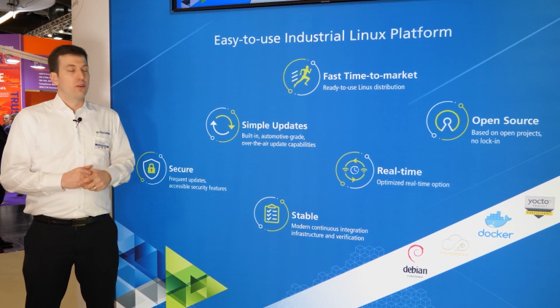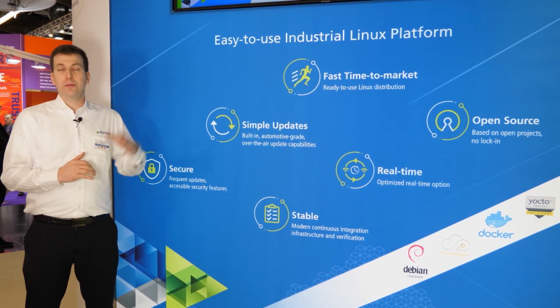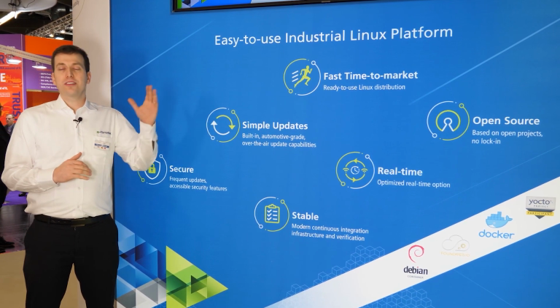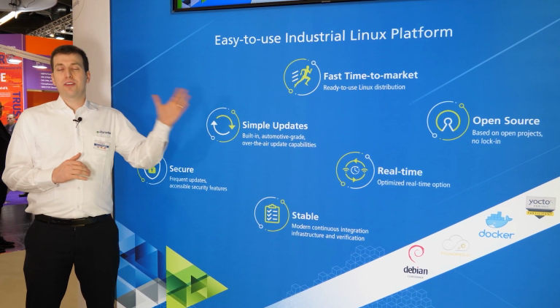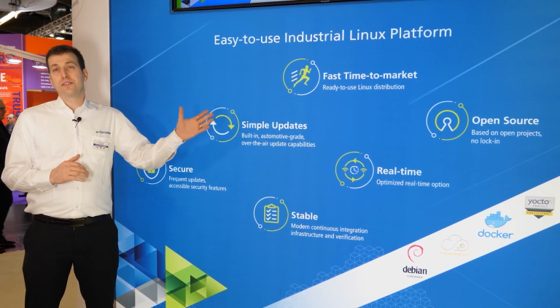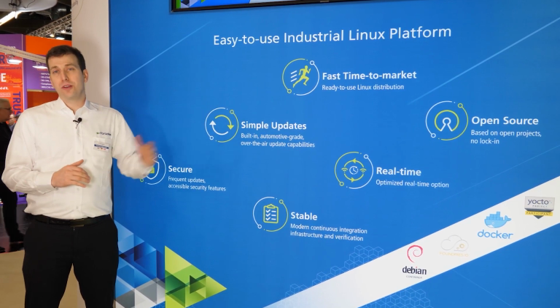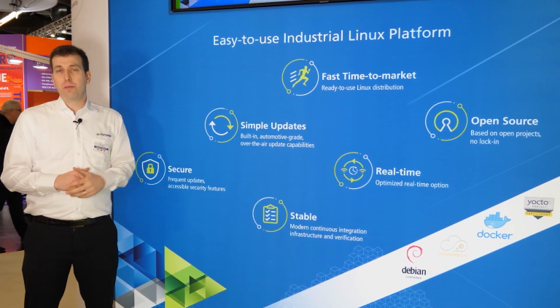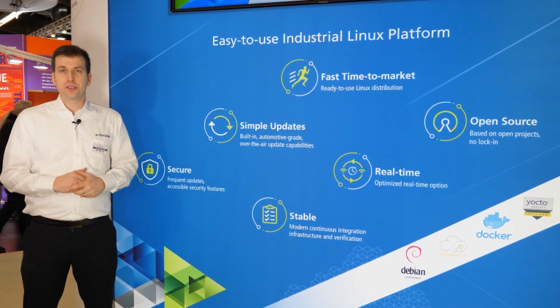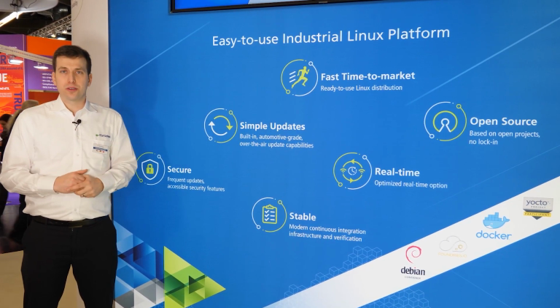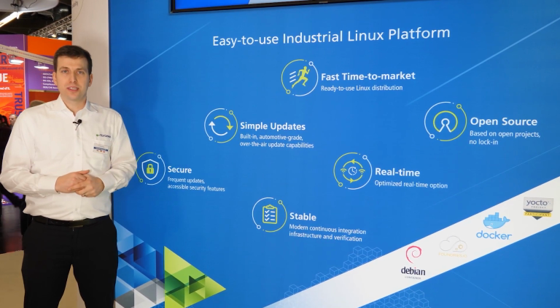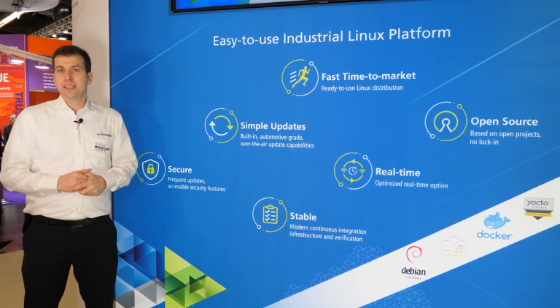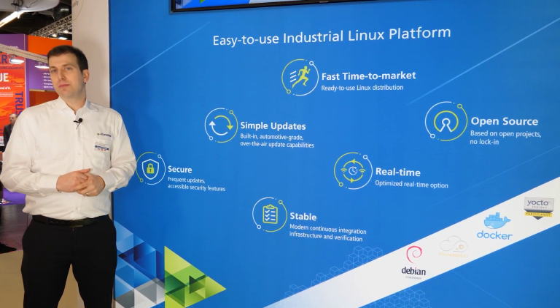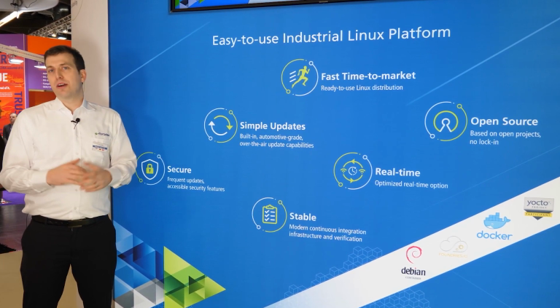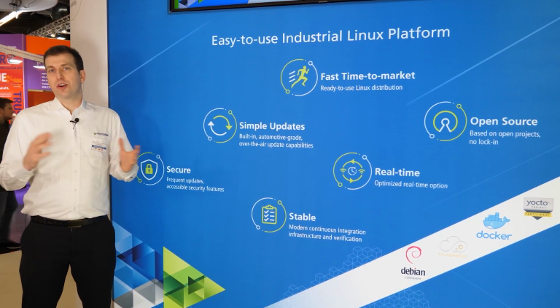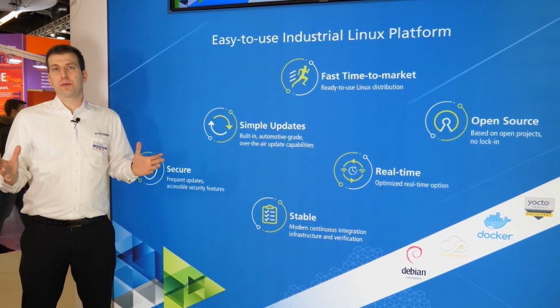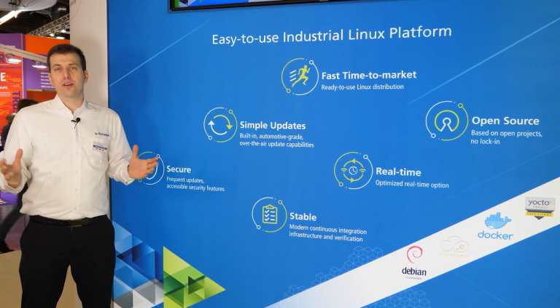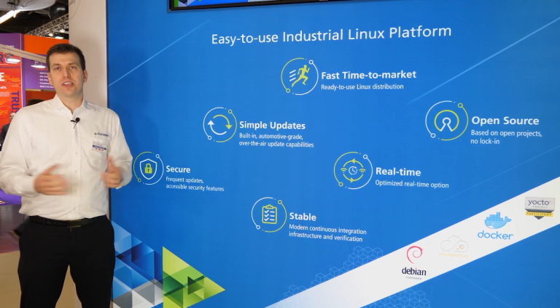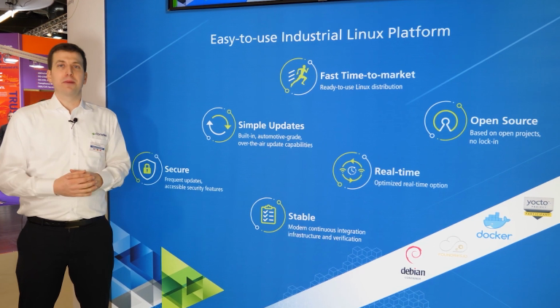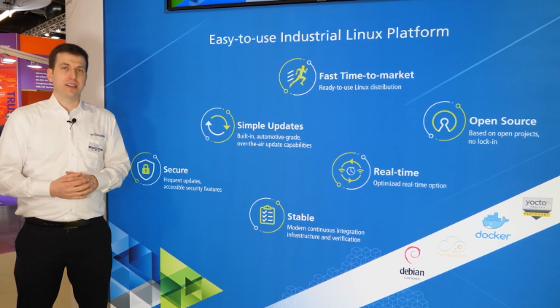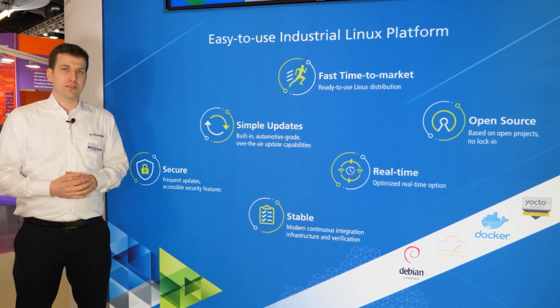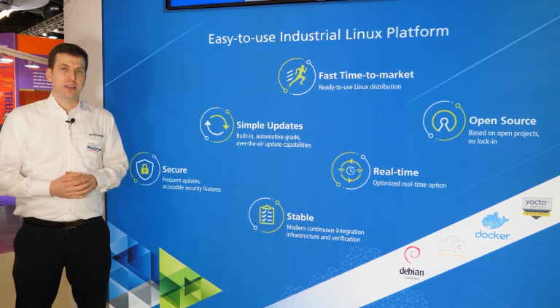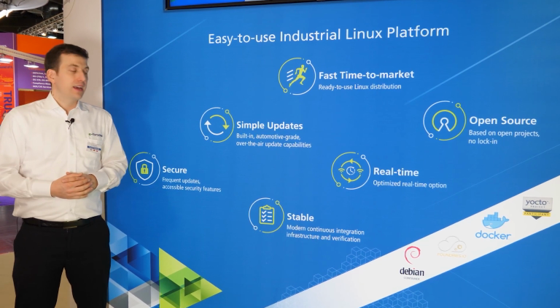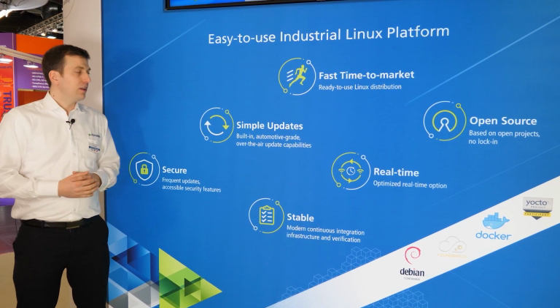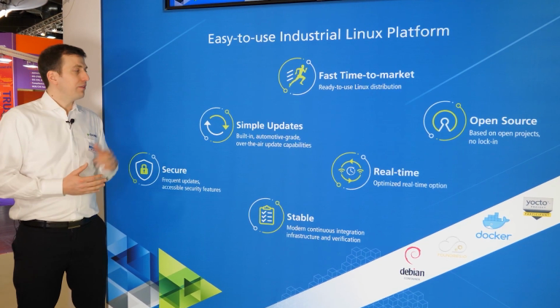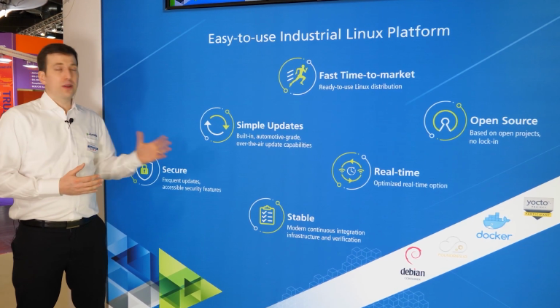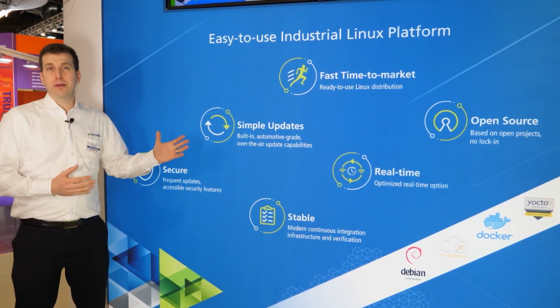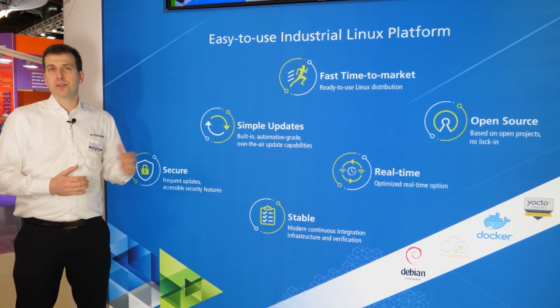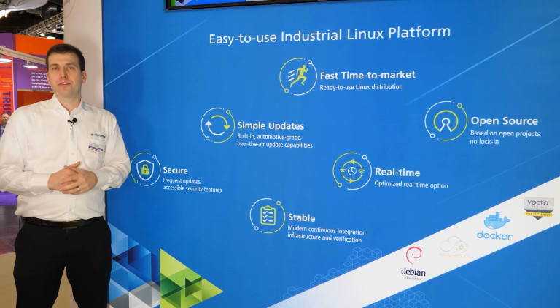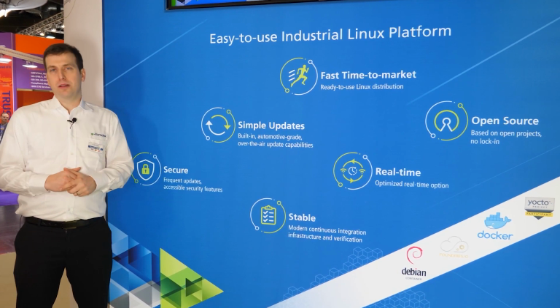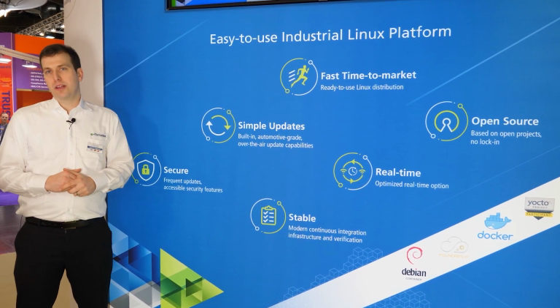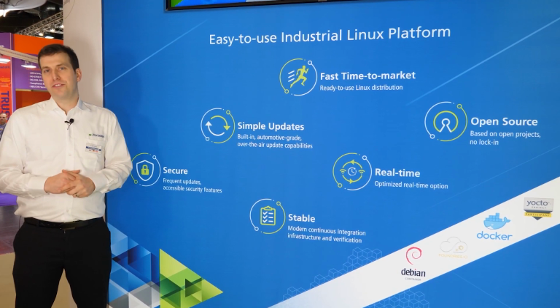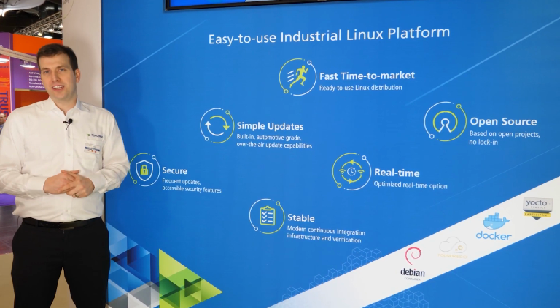We're building Torizon fully open source, same as our Yocto Project embedded Linux, and we have a real-time option available if needed.